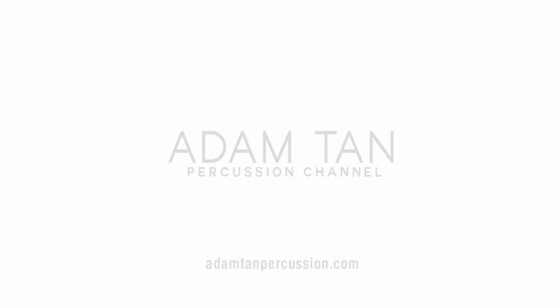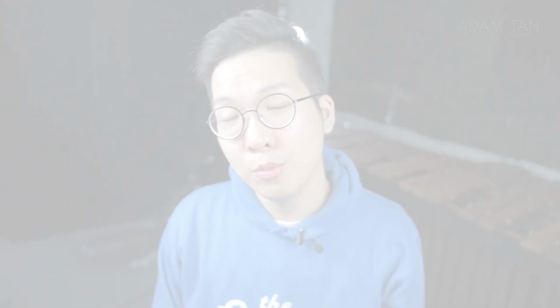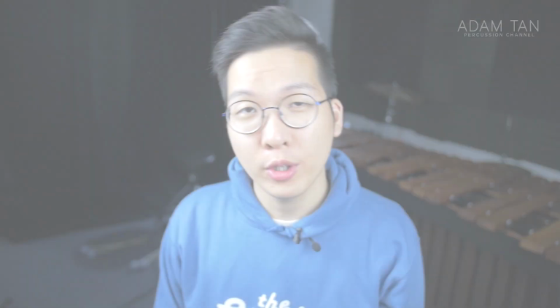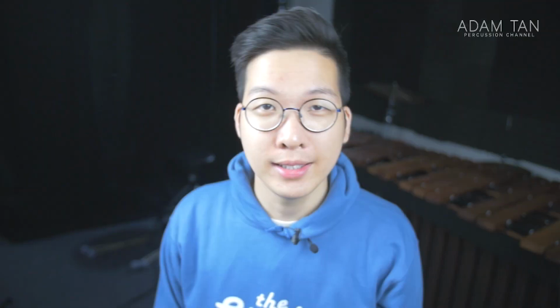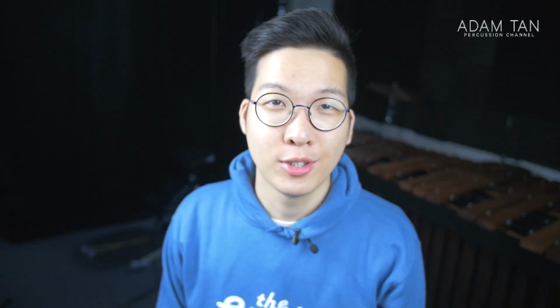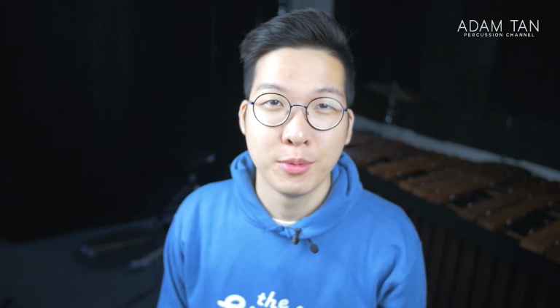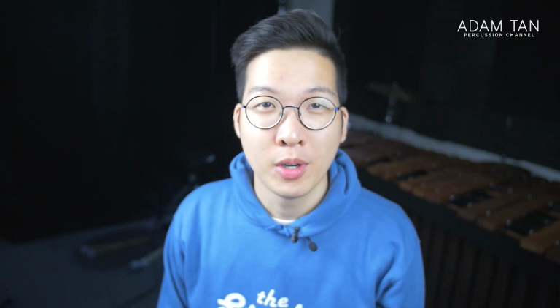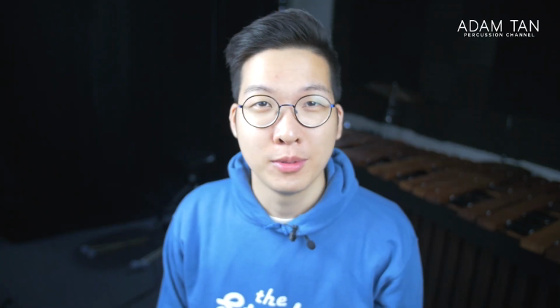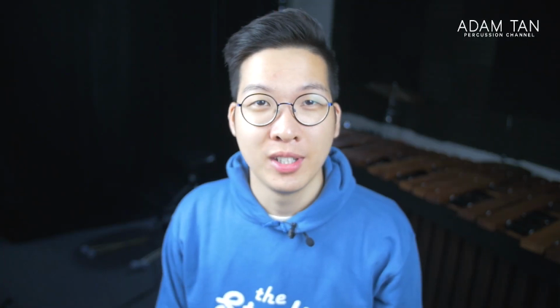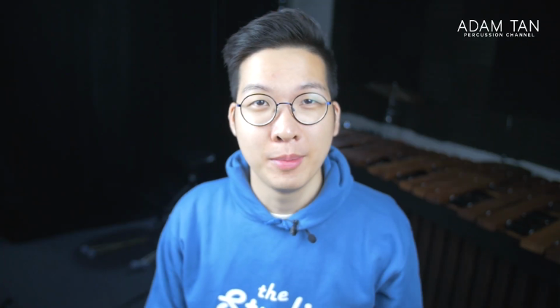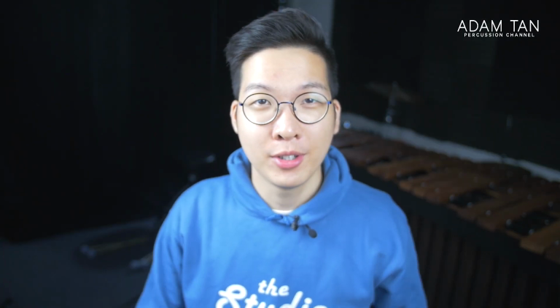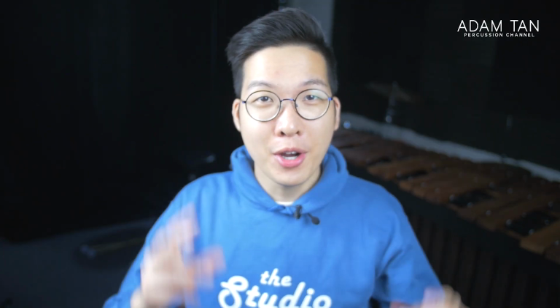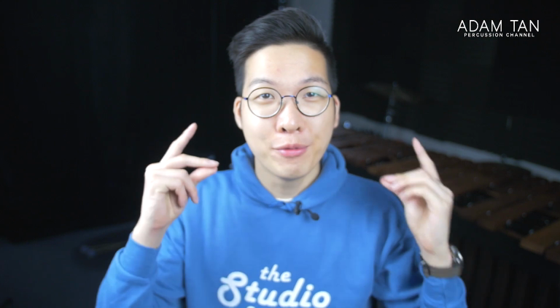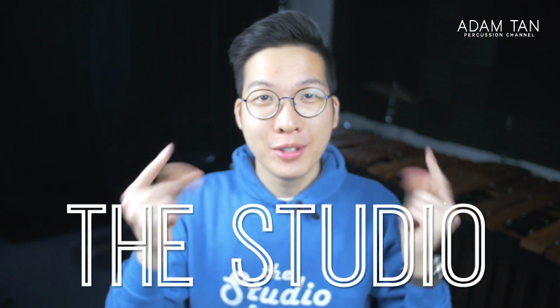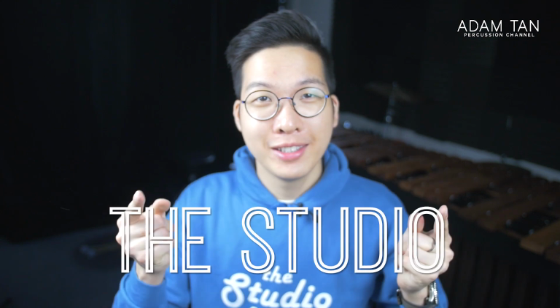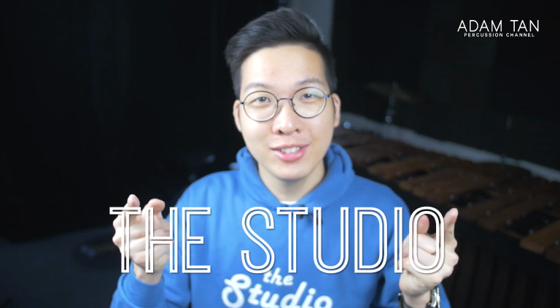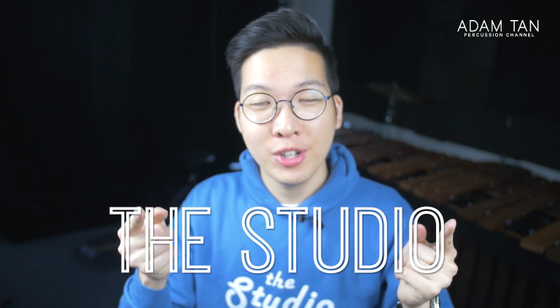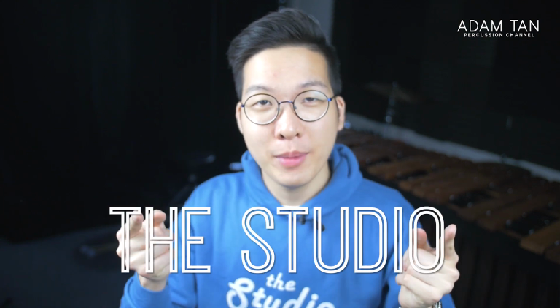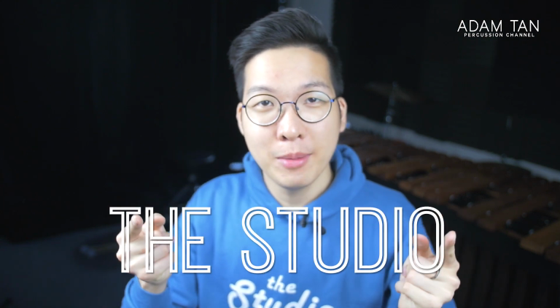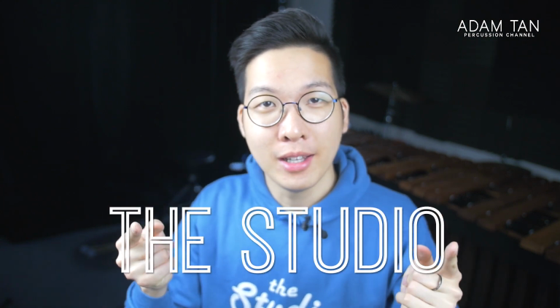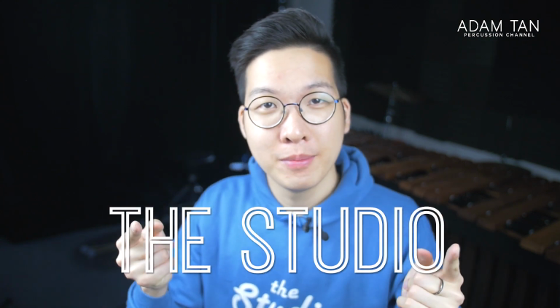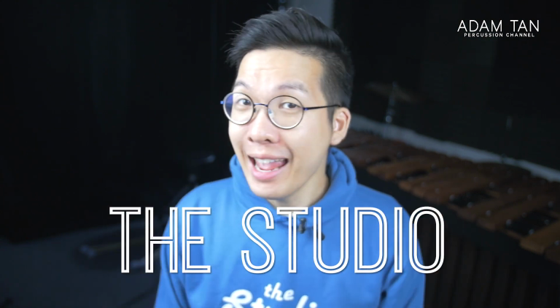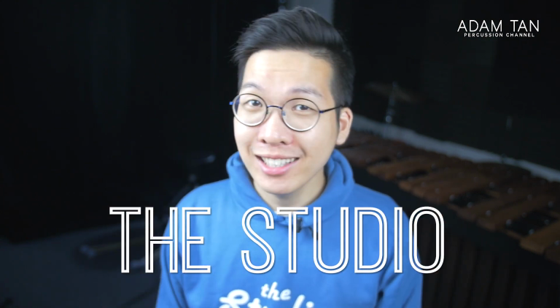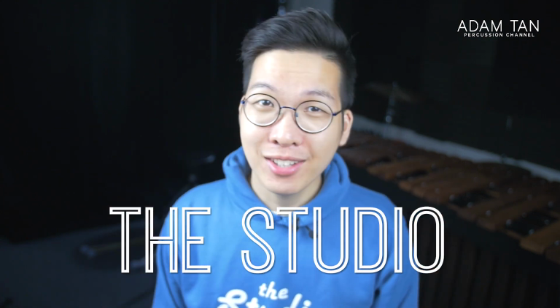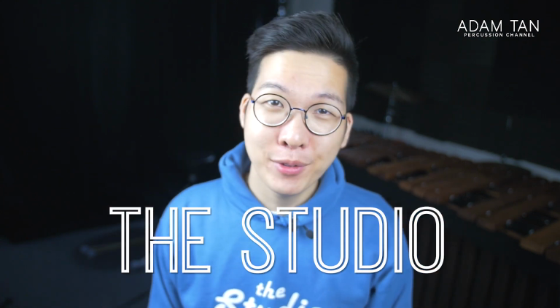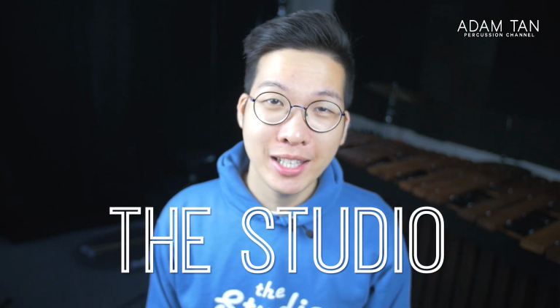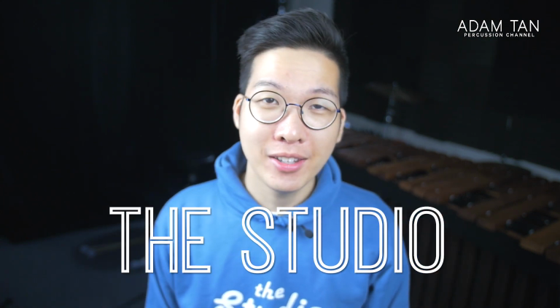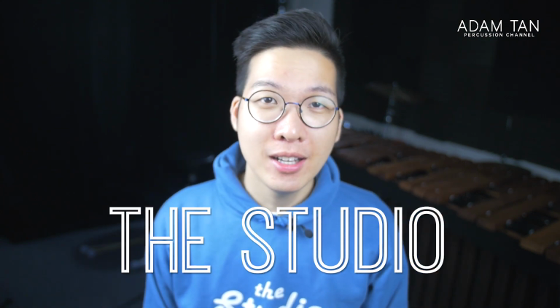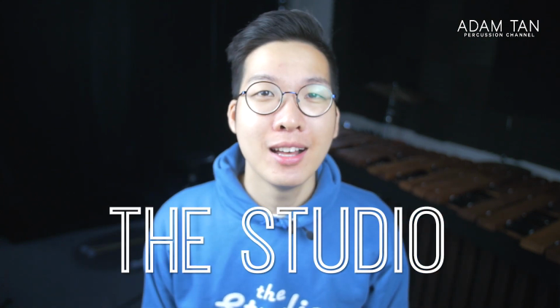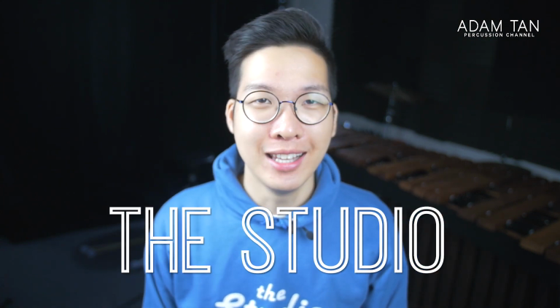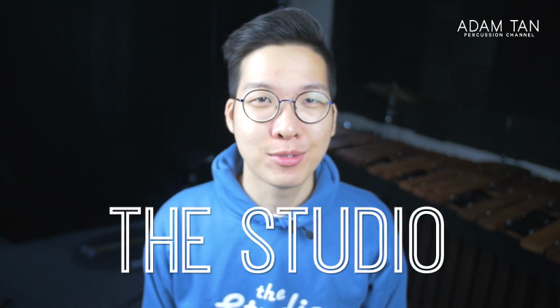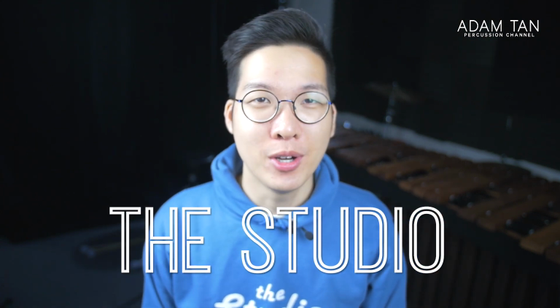Good morning, ladies and gentlemen. Welcome to another episode of This Studio. My name is Adam, and it's time for yet another Let's Watch.